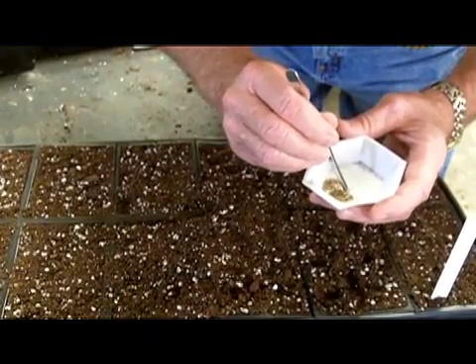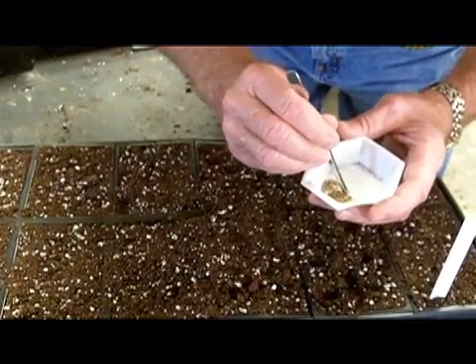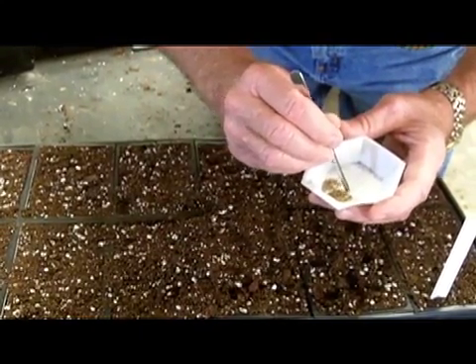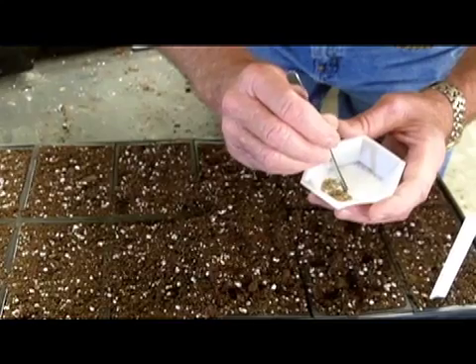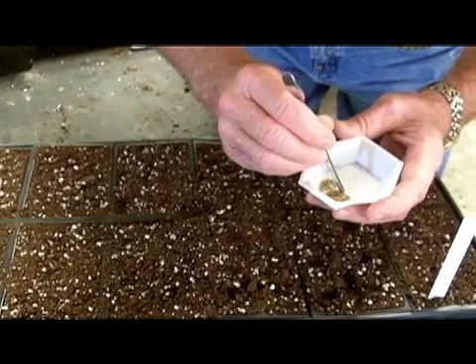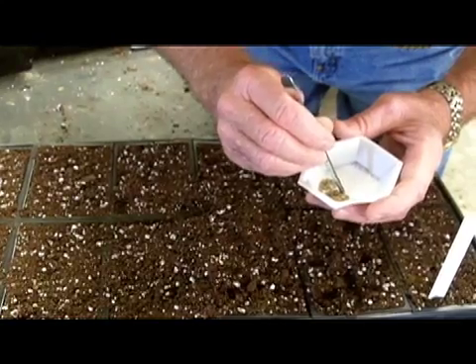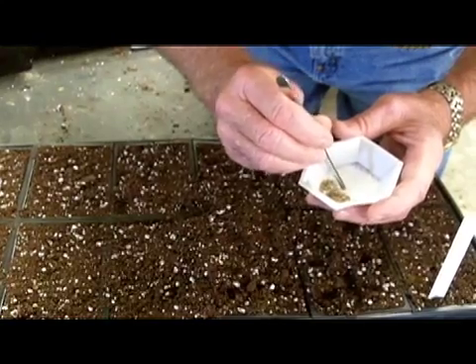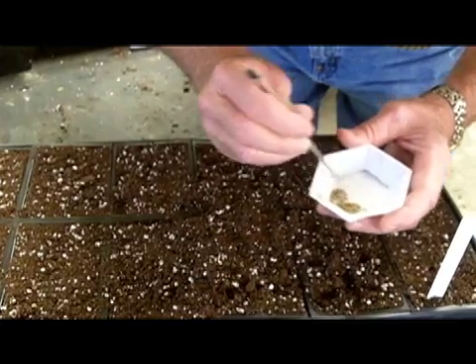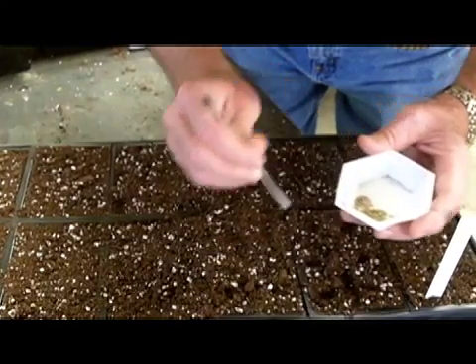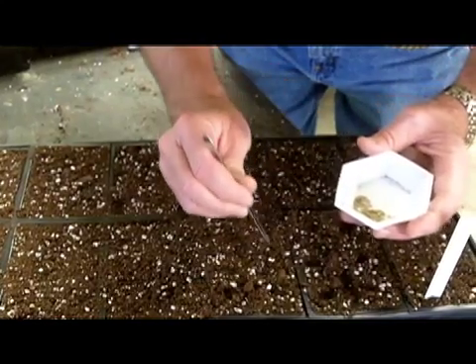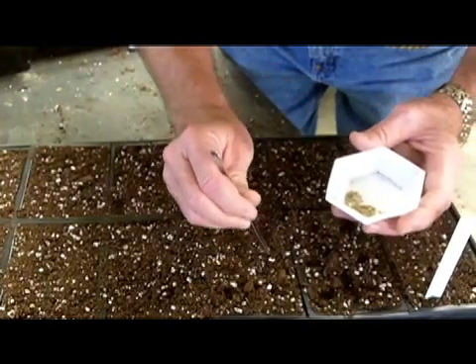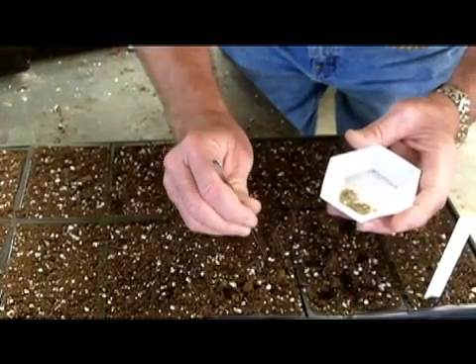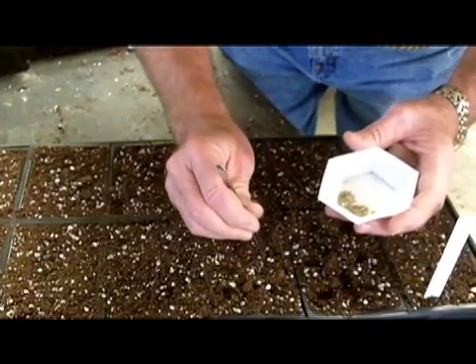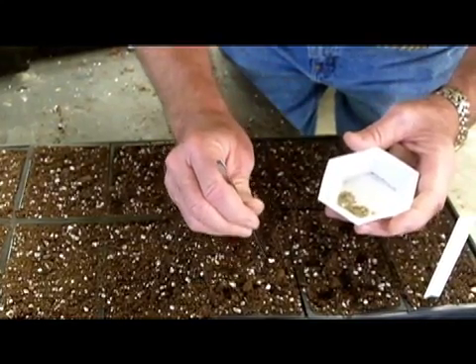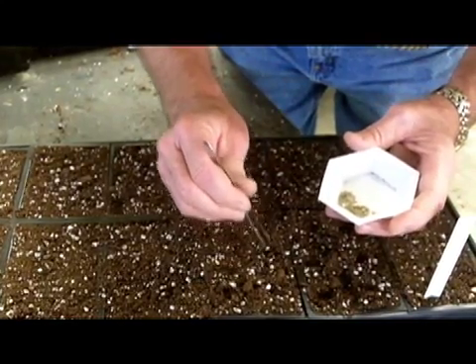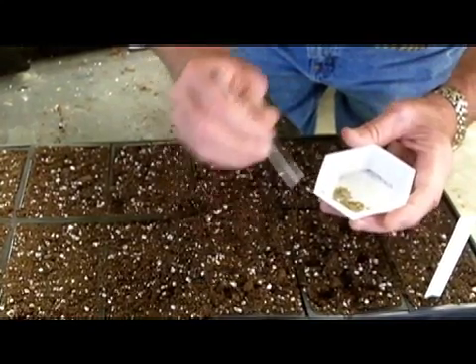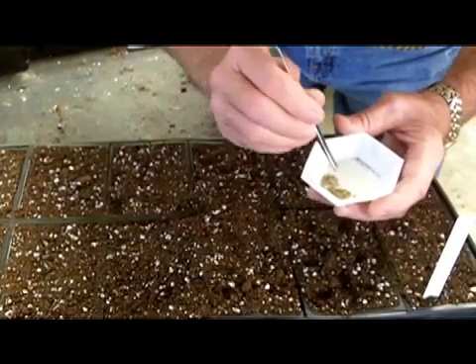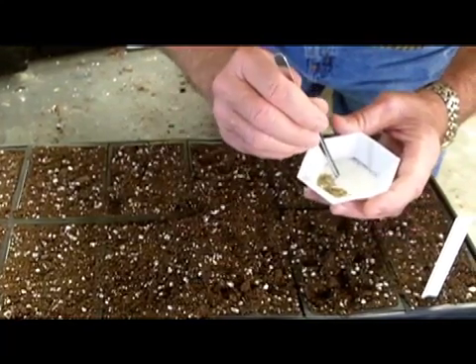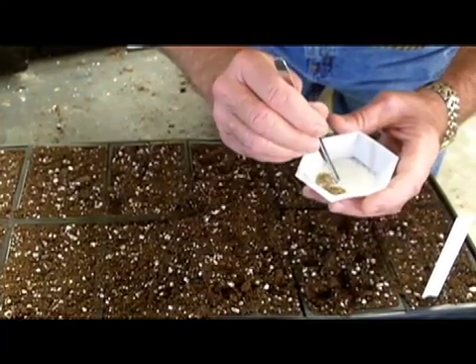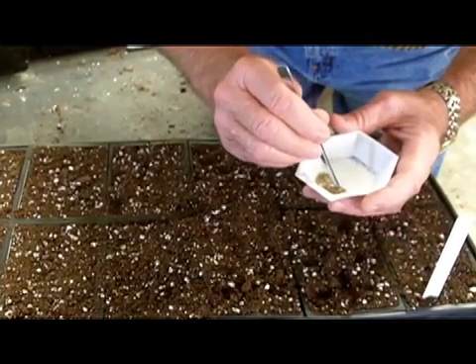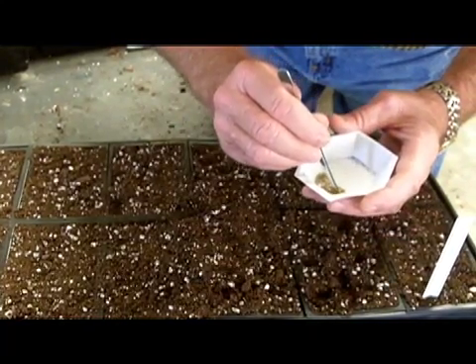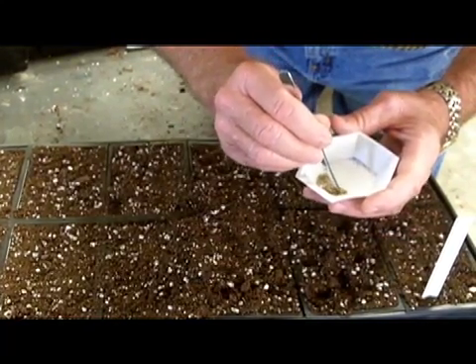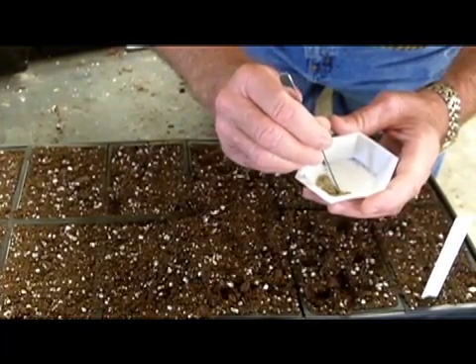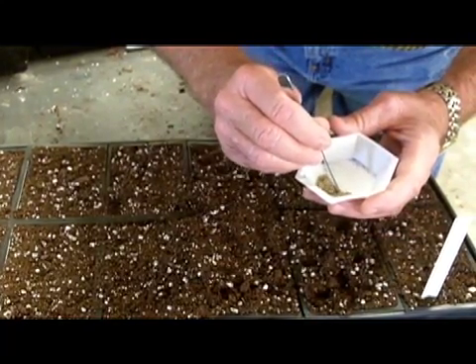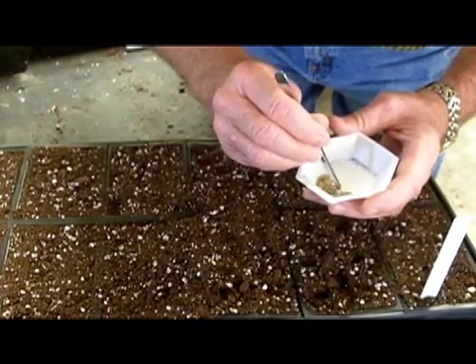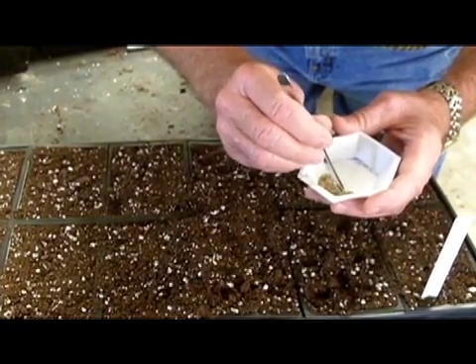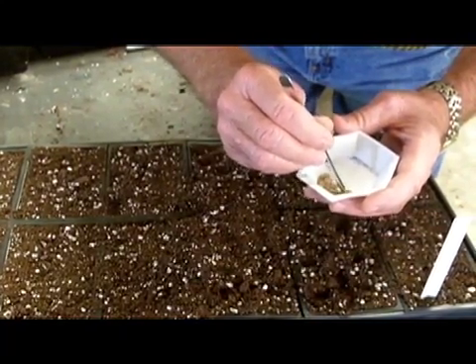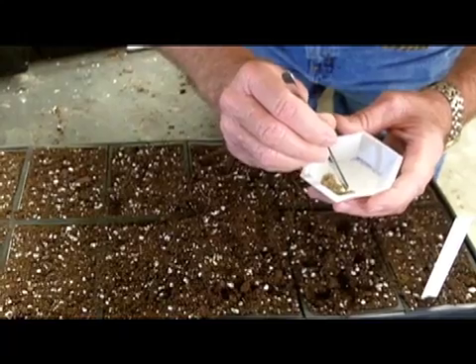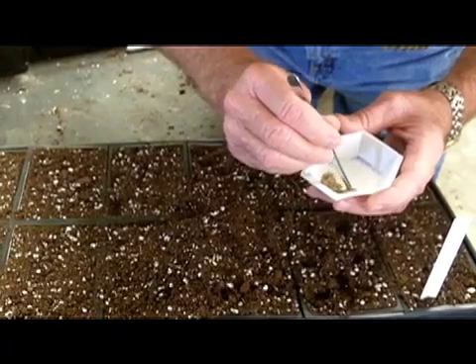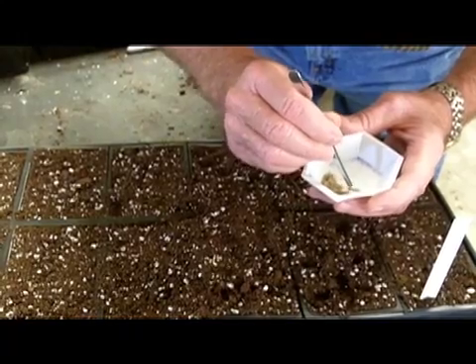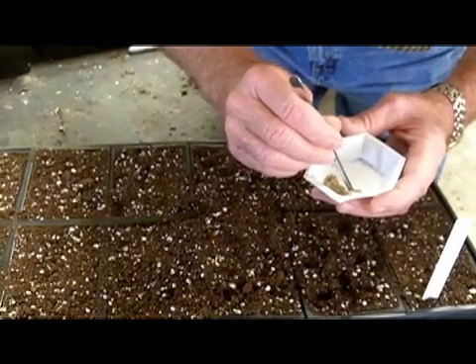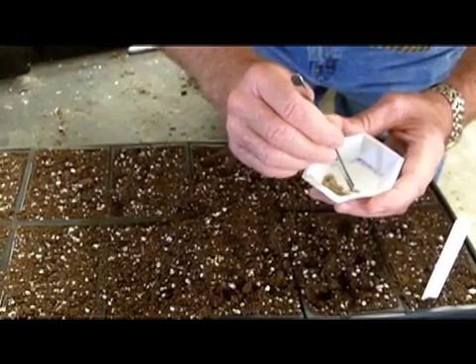The next process is we will water that to get that seed to germinate and come up.